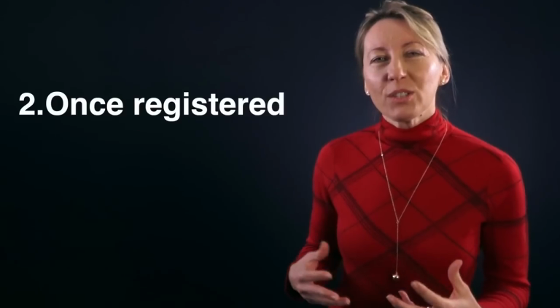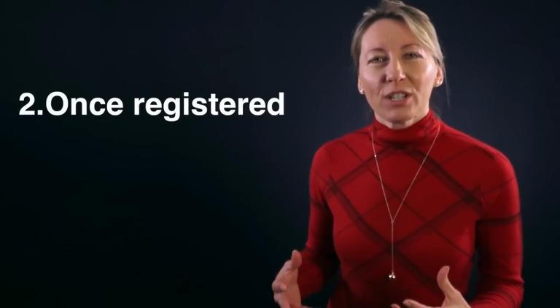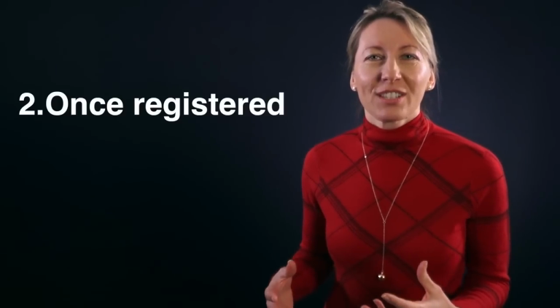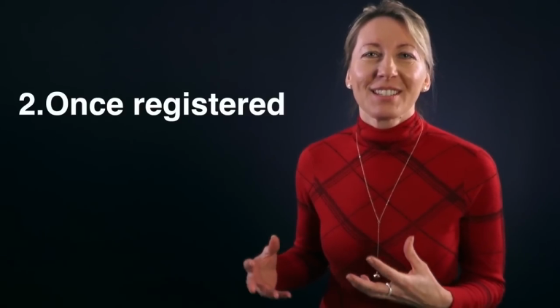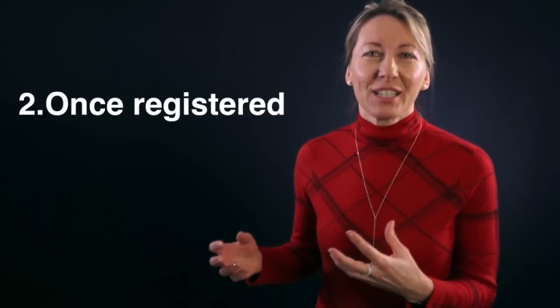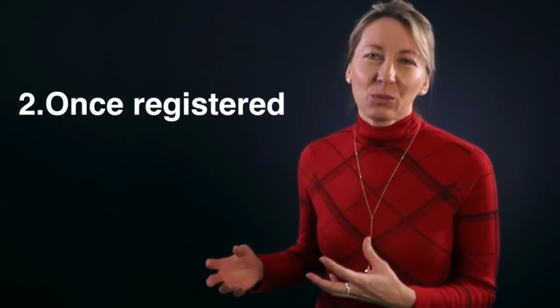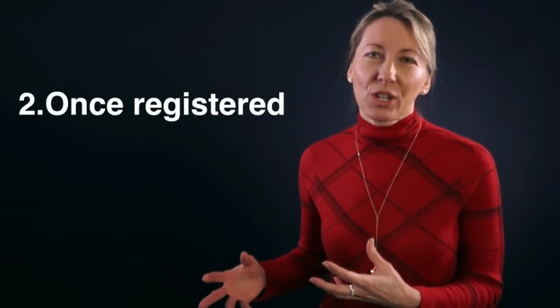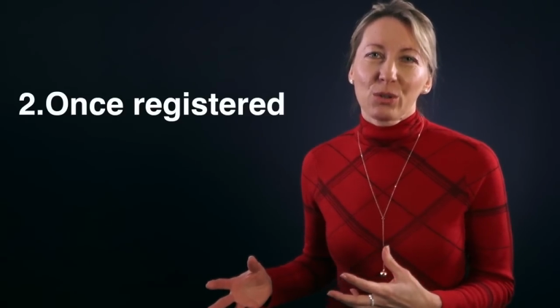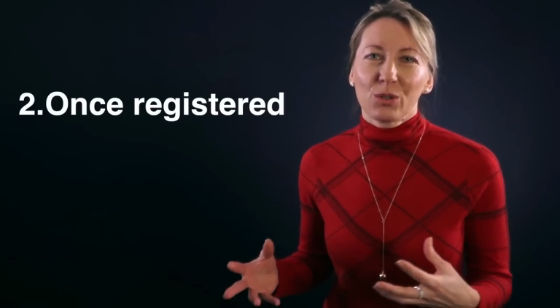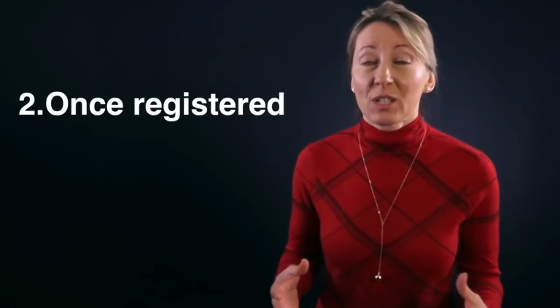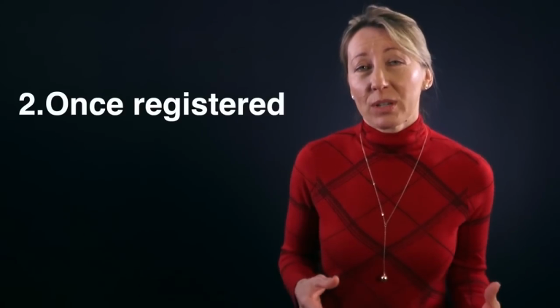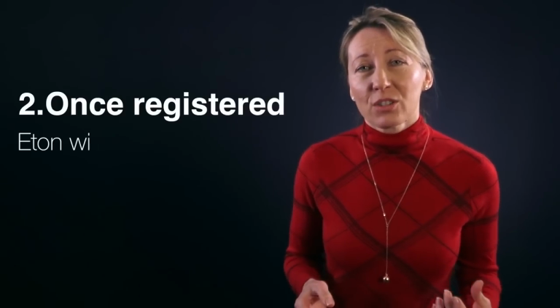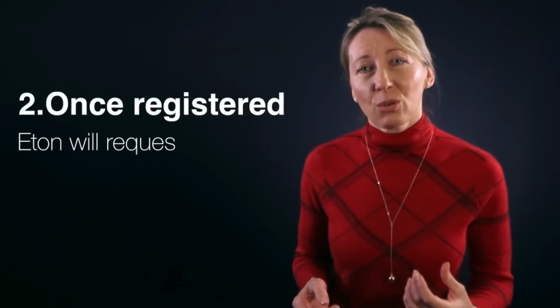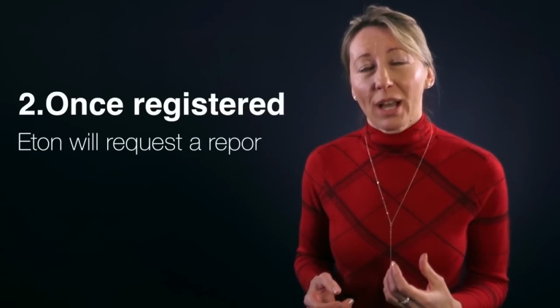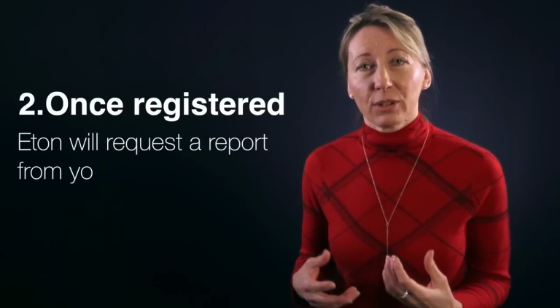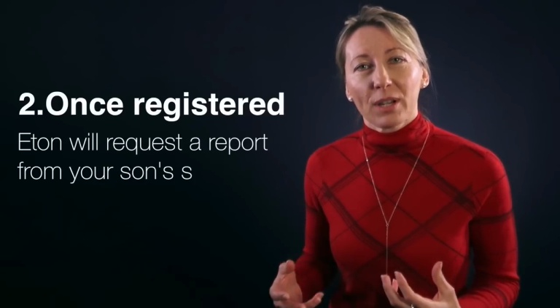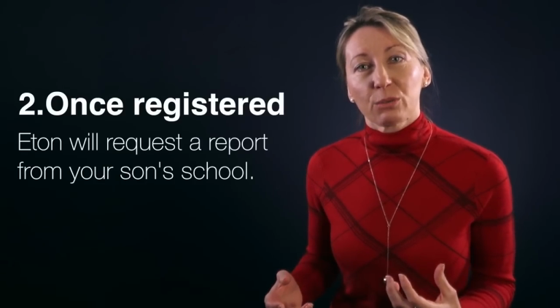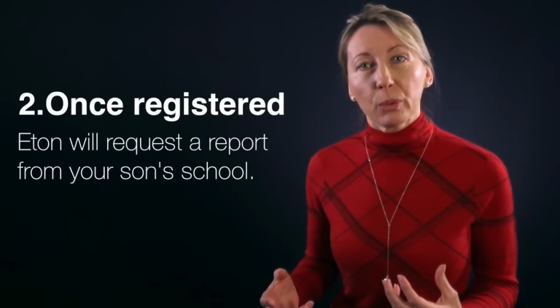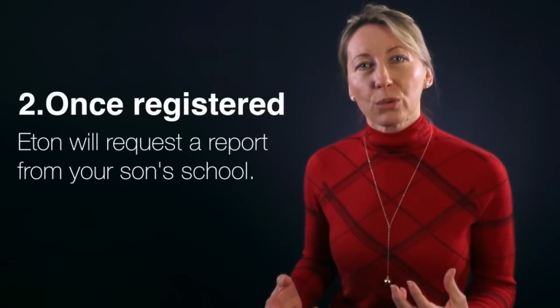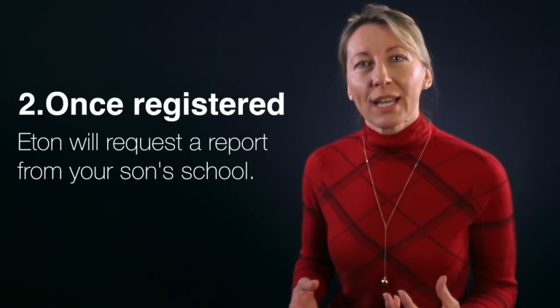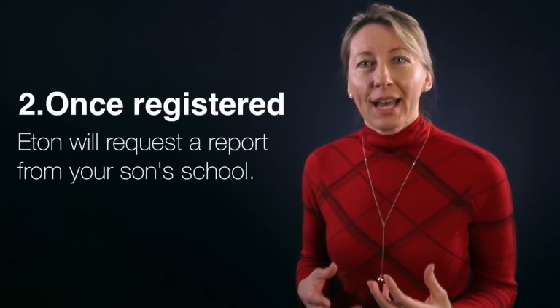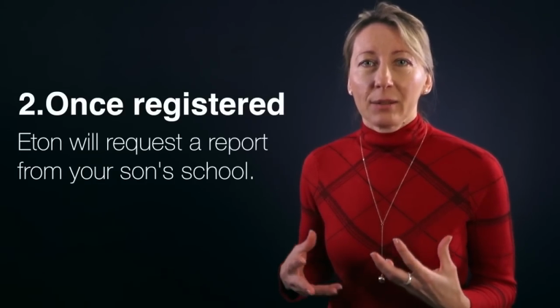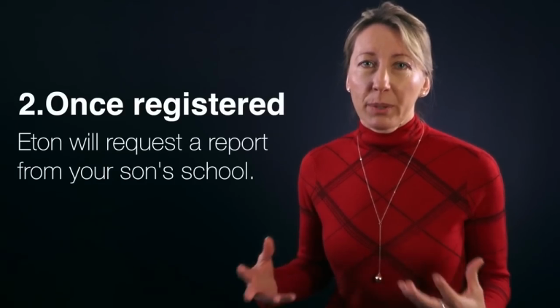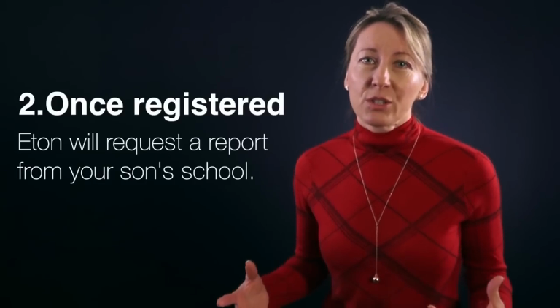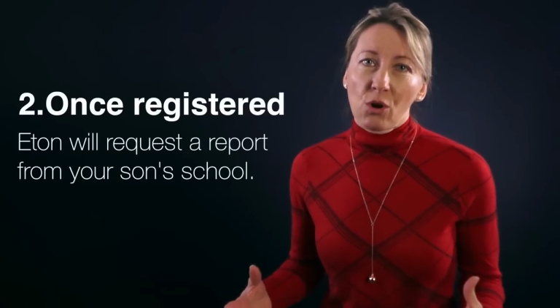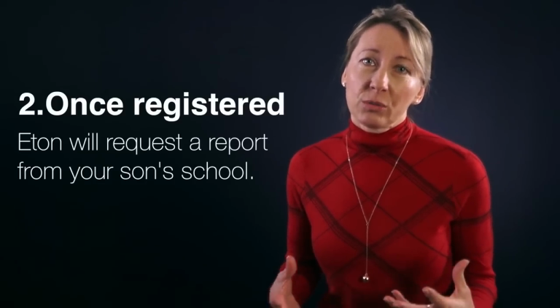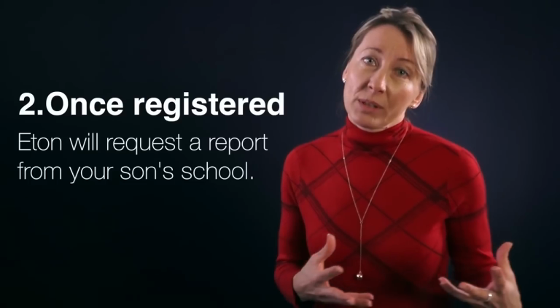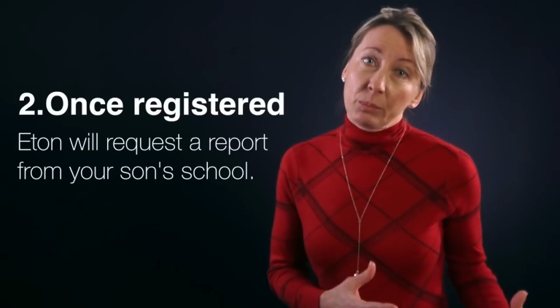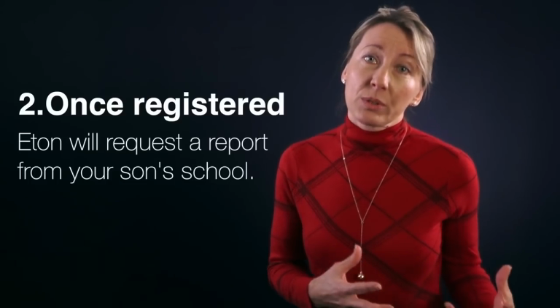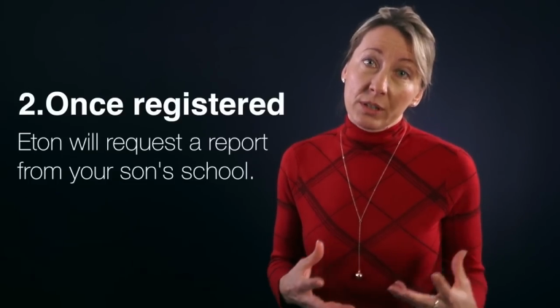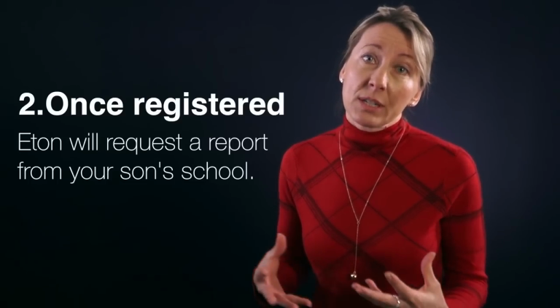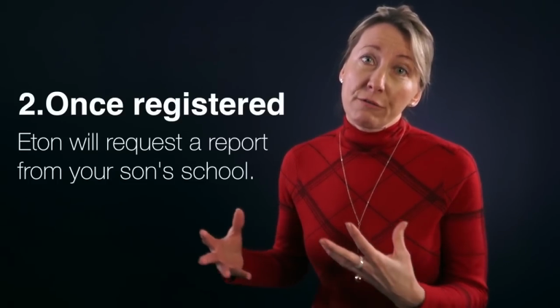Once you're registered, Eton will go to your son's present school and request a report. Based on whether the report is good enough, they will invite you to the next step or not.